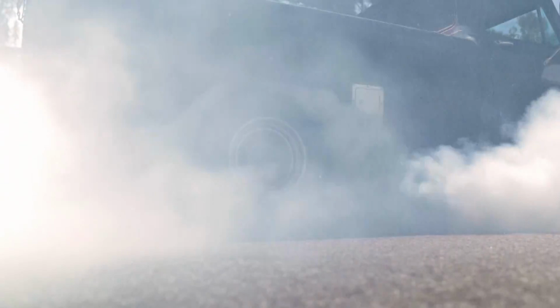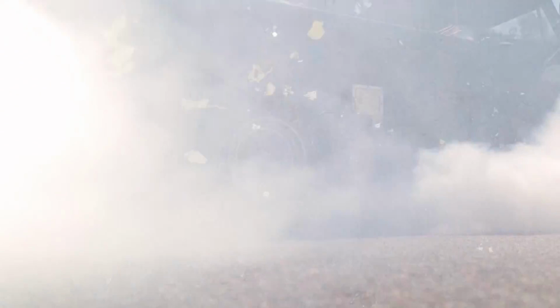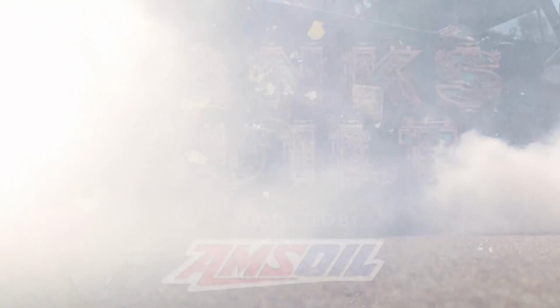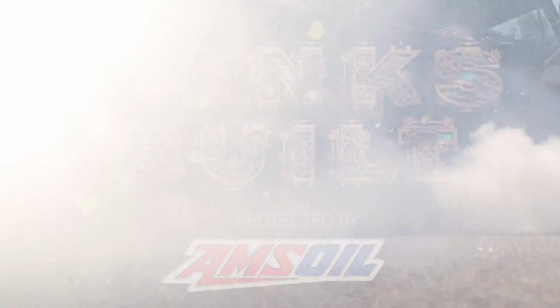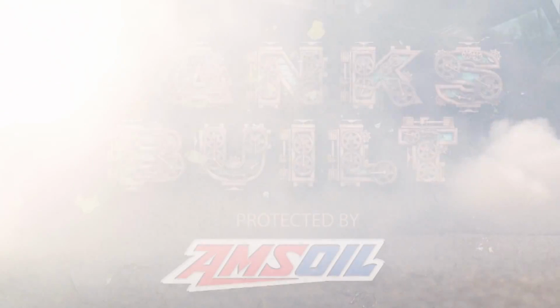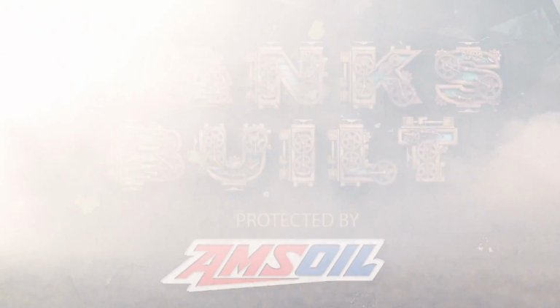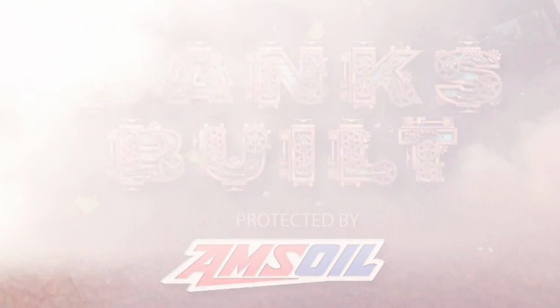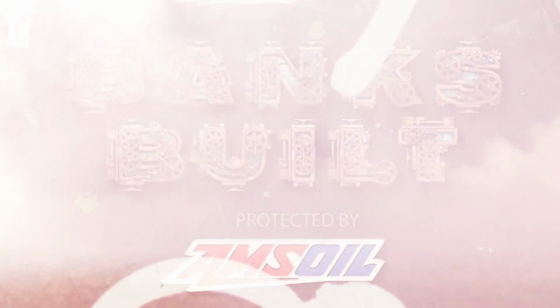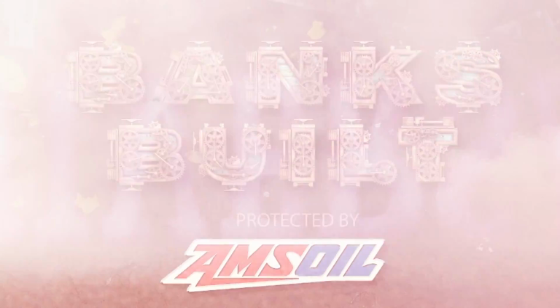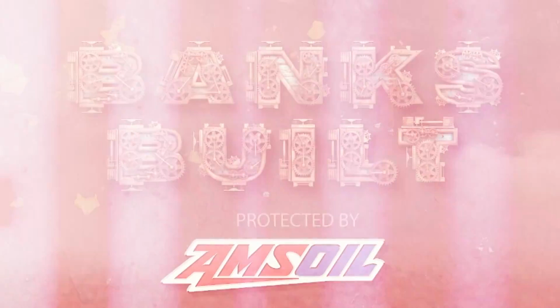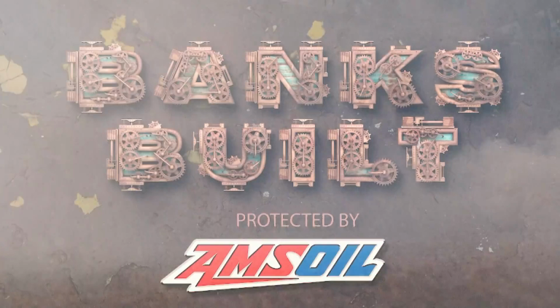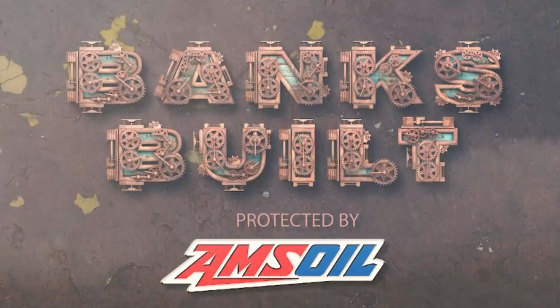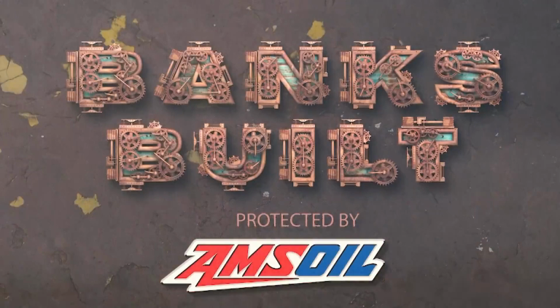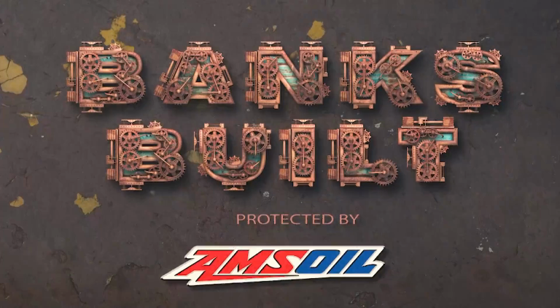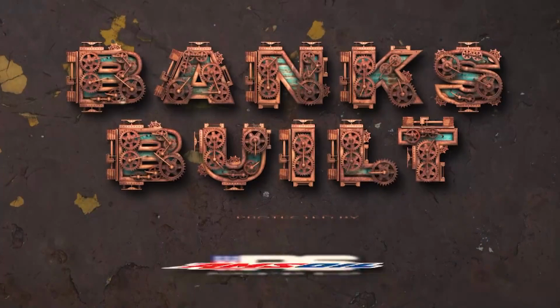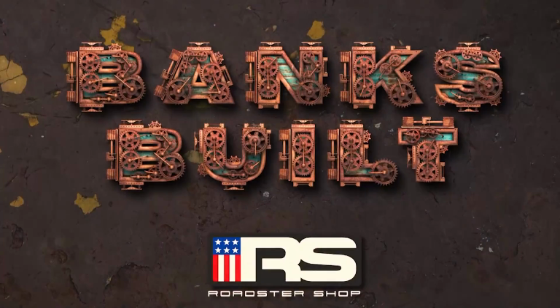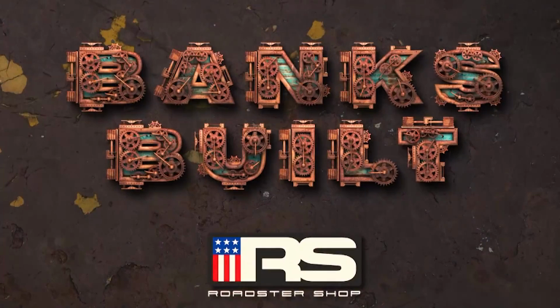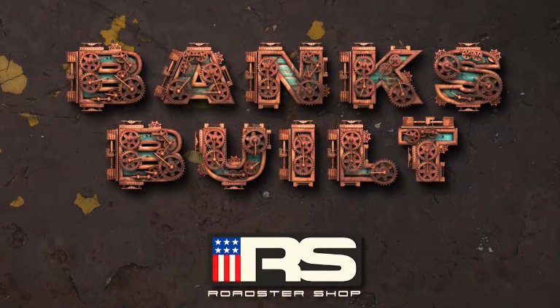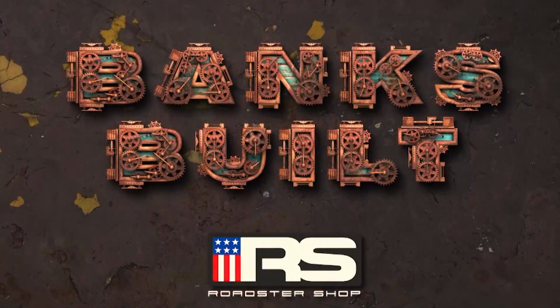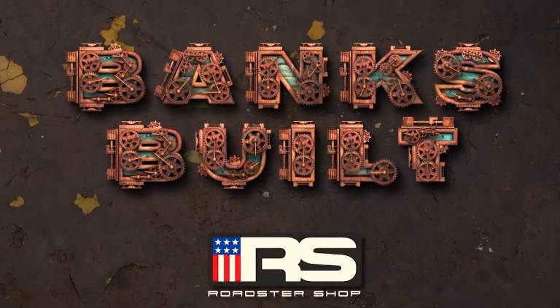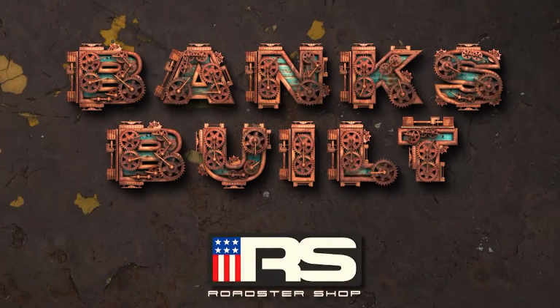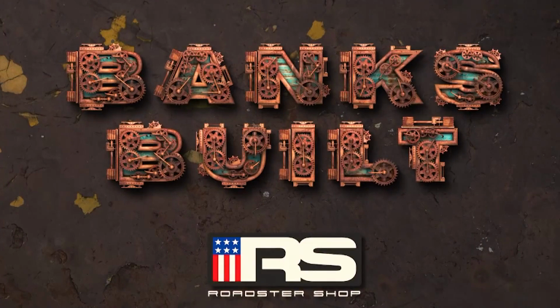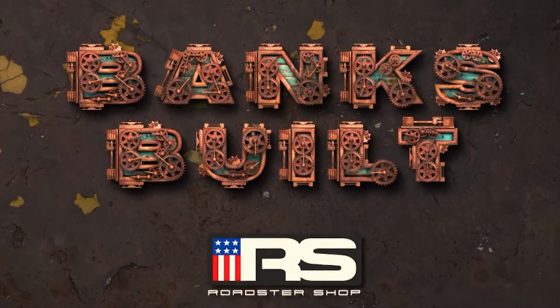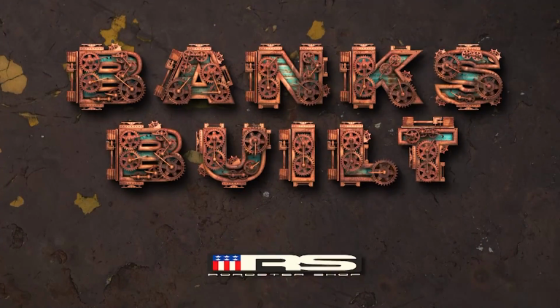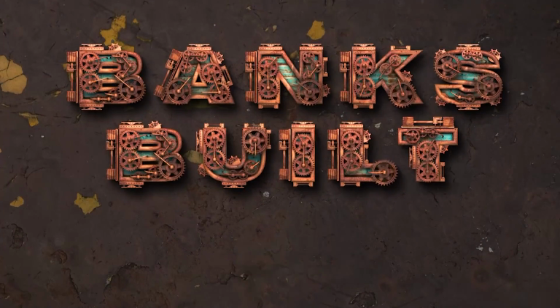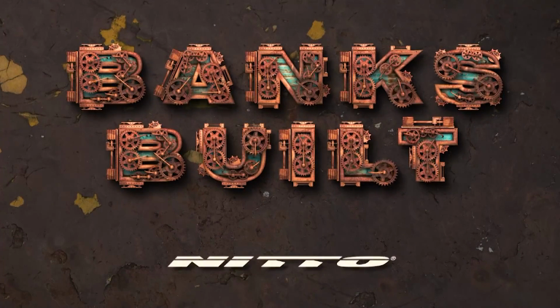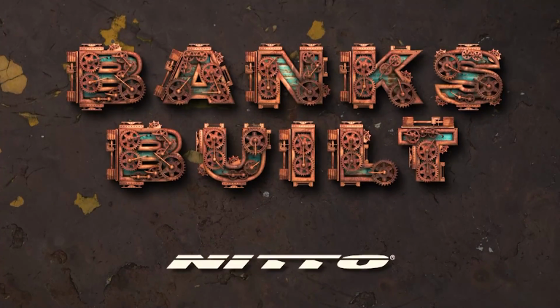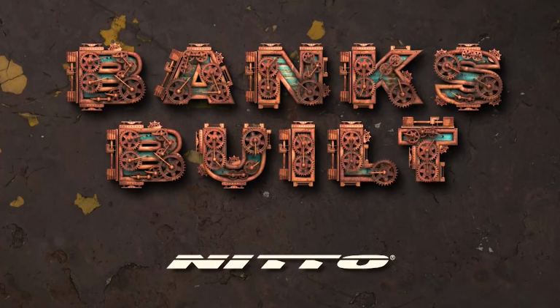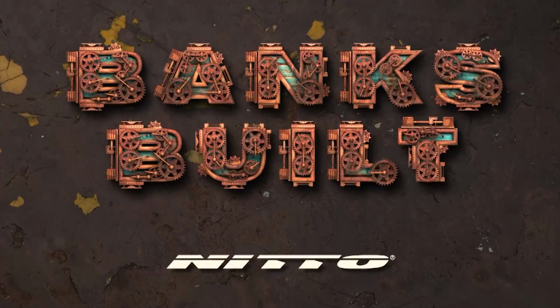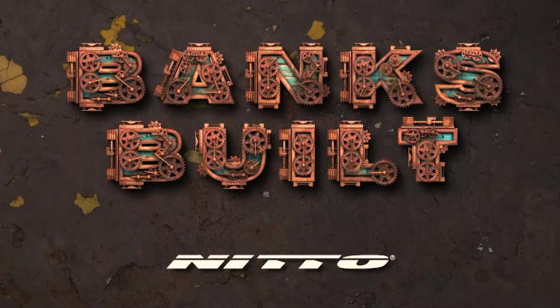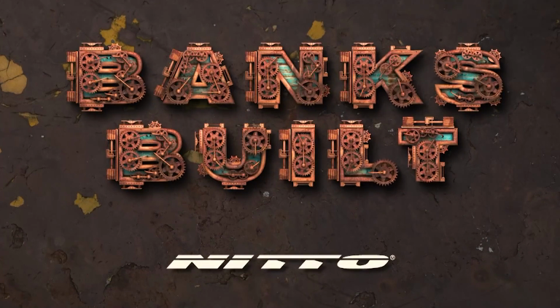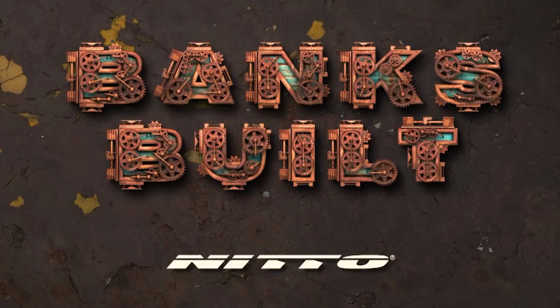Binks Built. Protected by Amsoil. With support from Roadster Shop and Nitto.